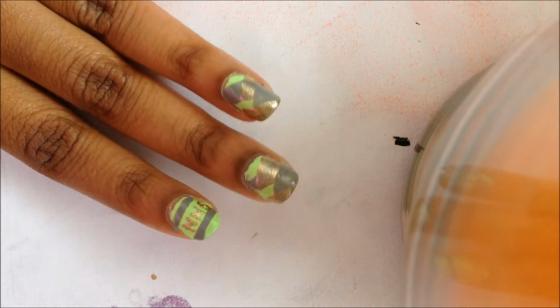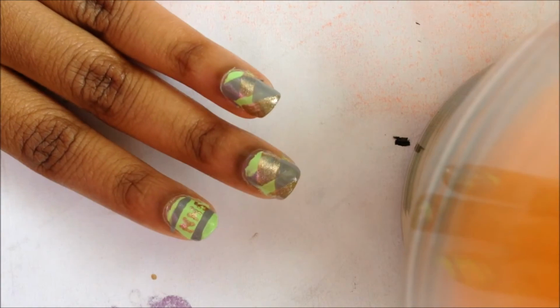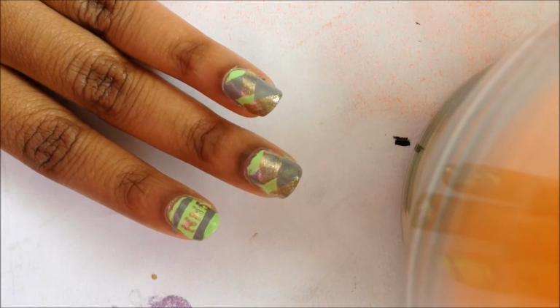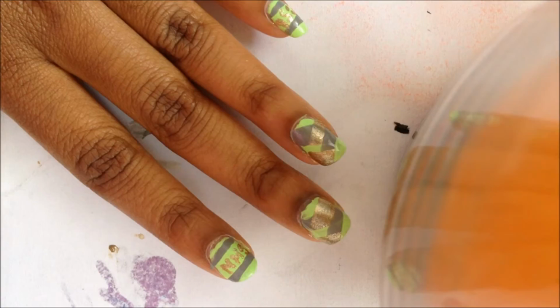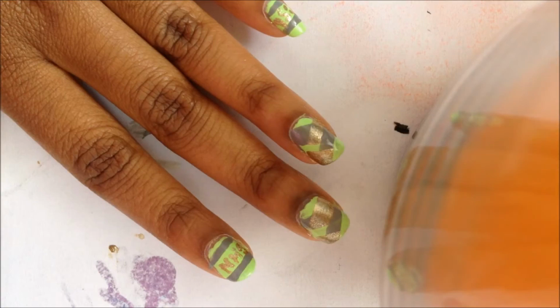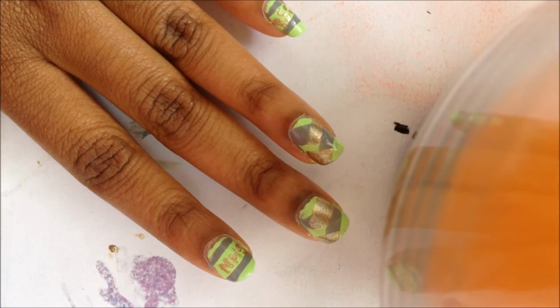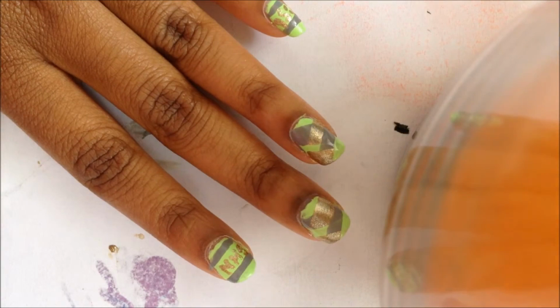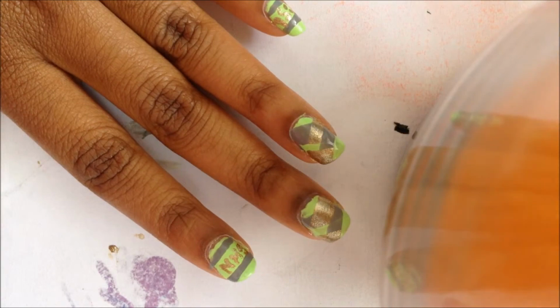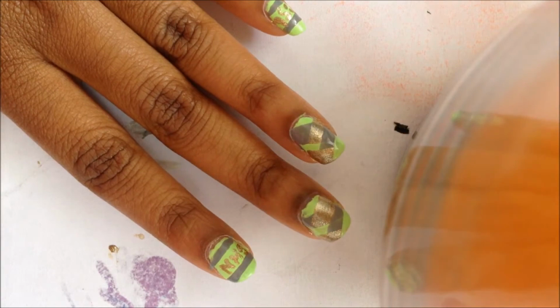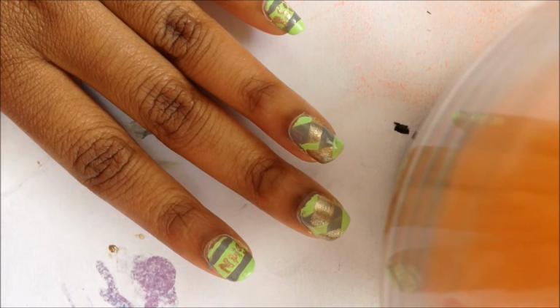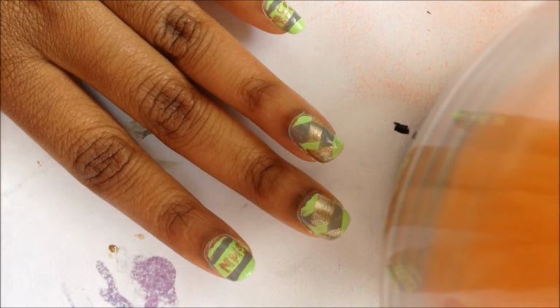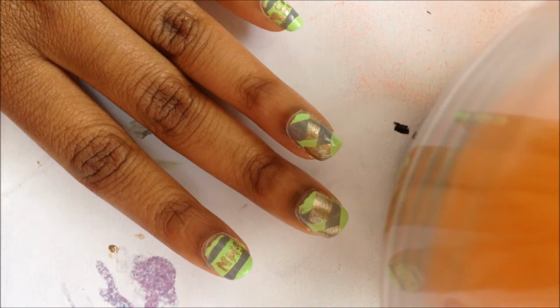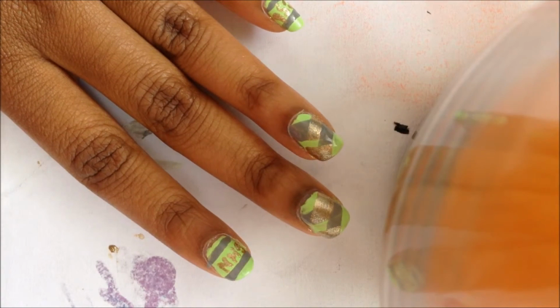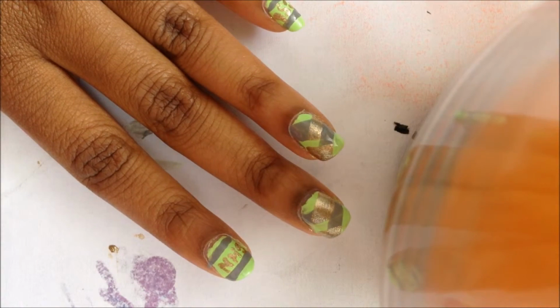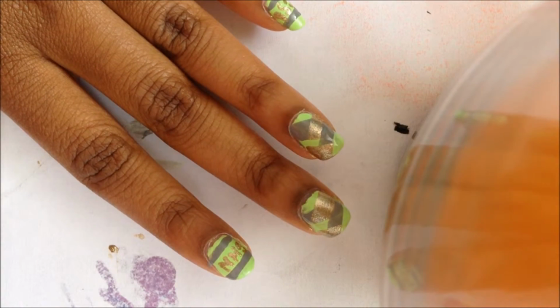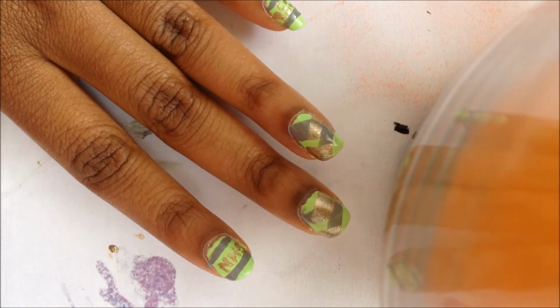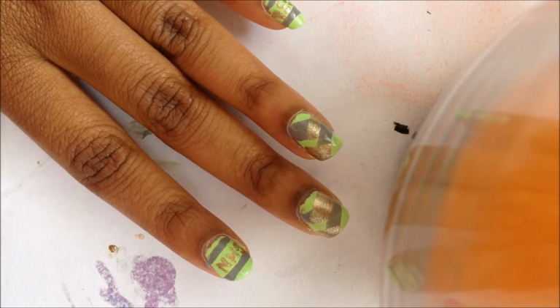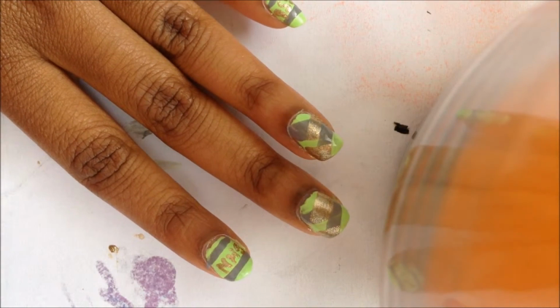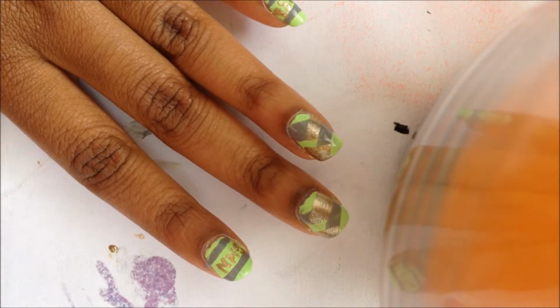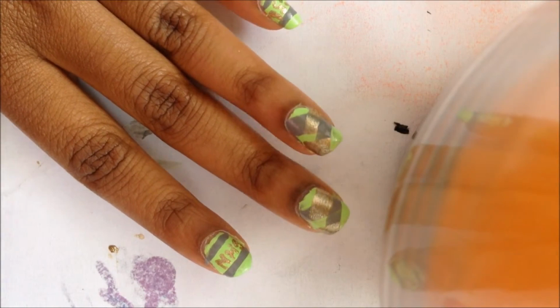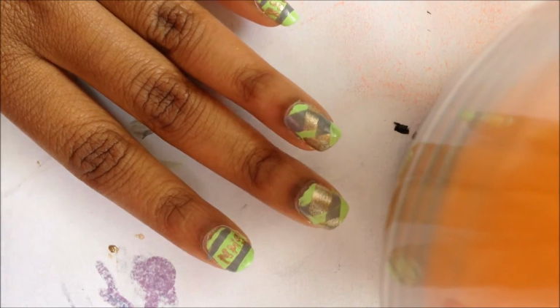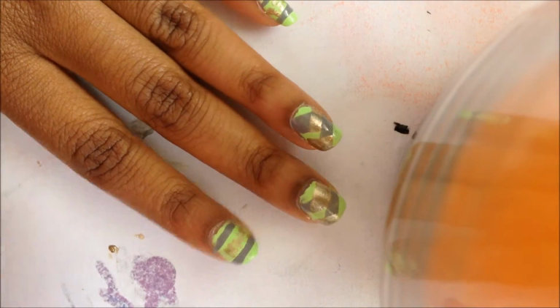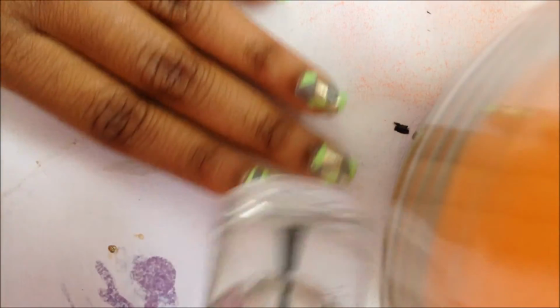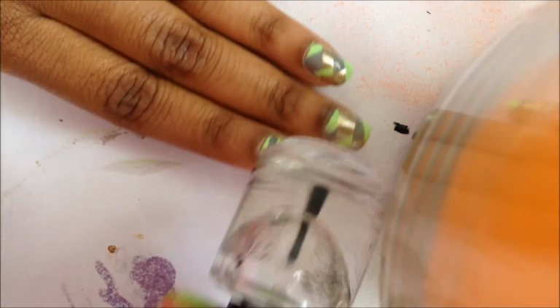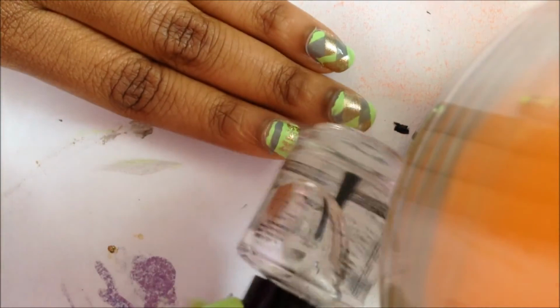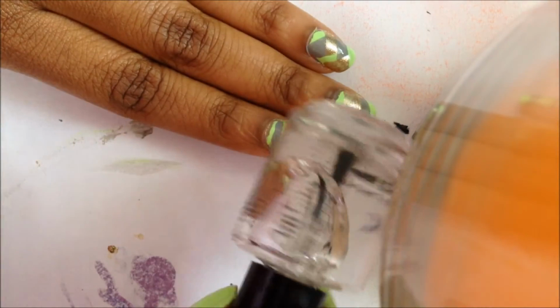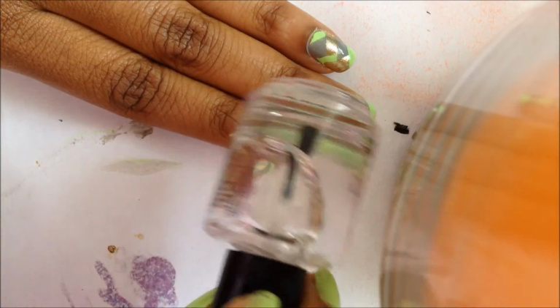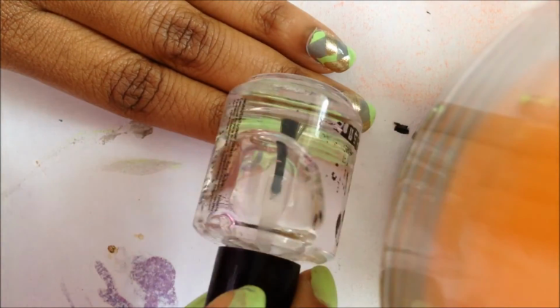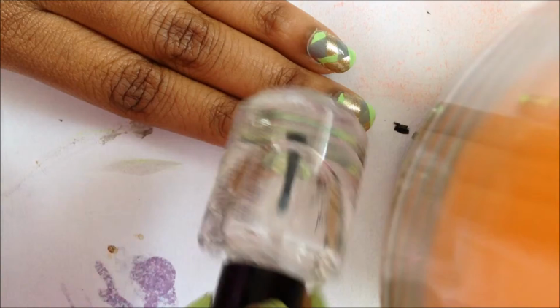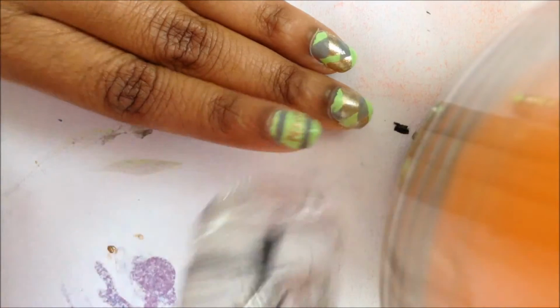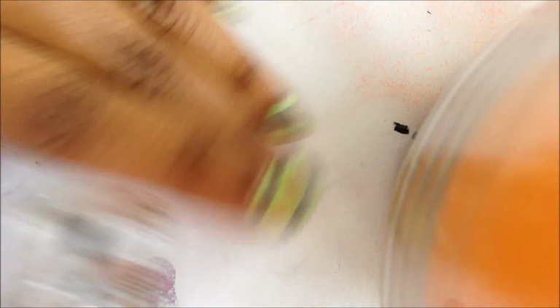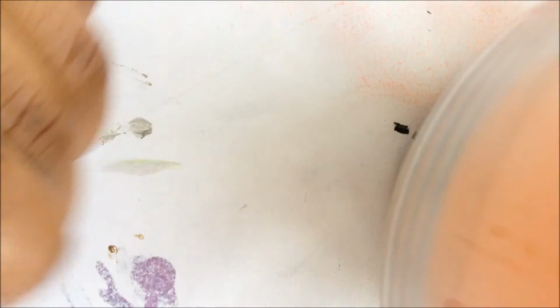Now that's all dry, go ahead and seal your design with a top coat. Today I'll be using the SESH V top coat.